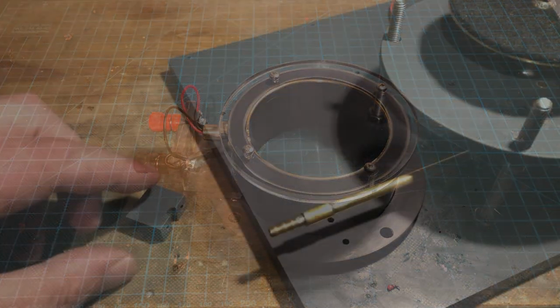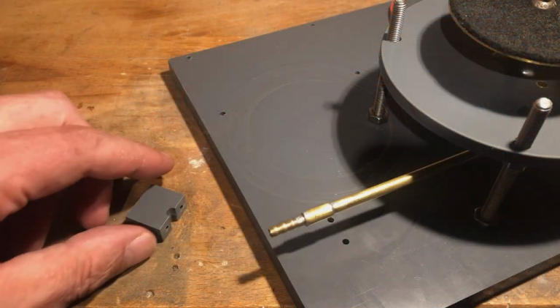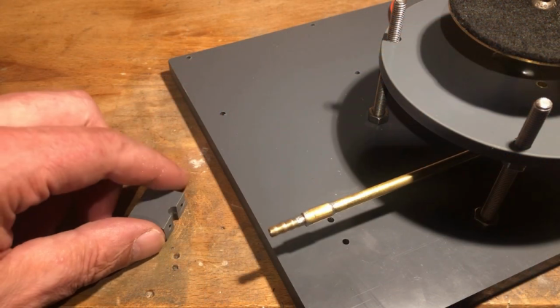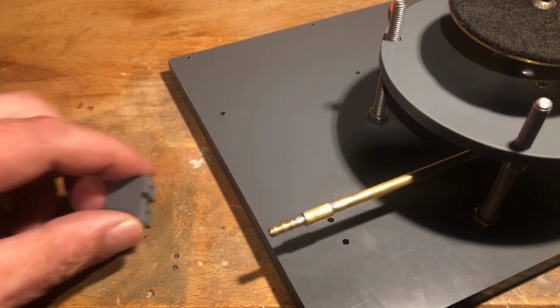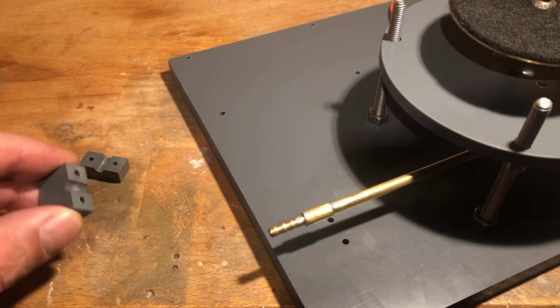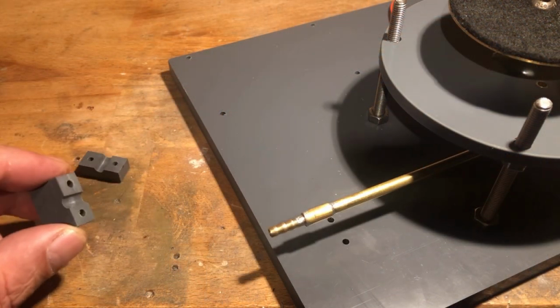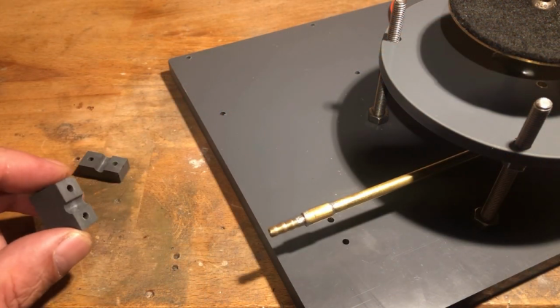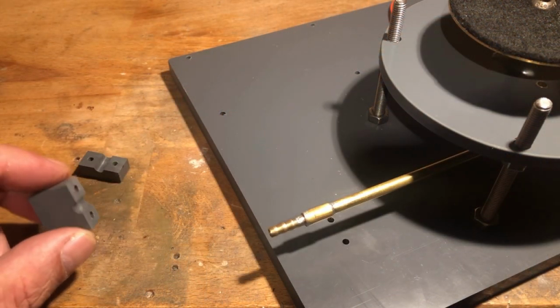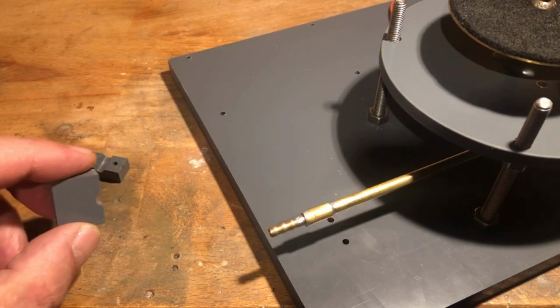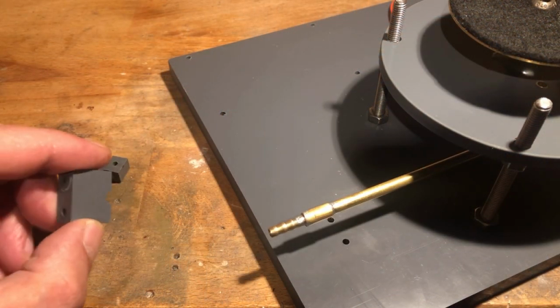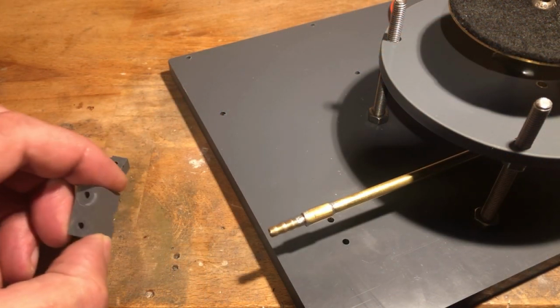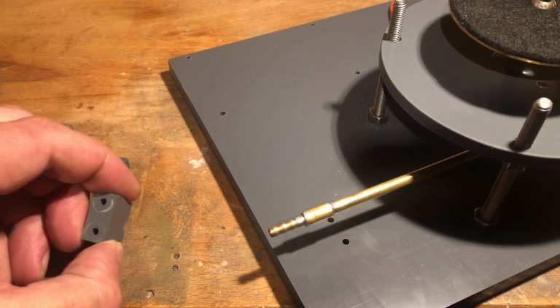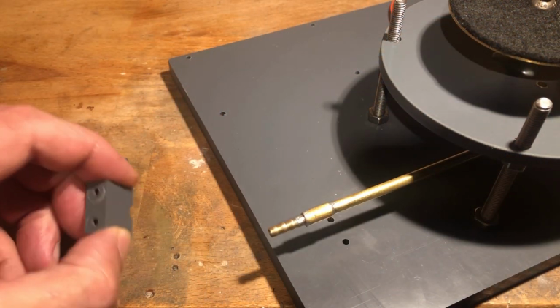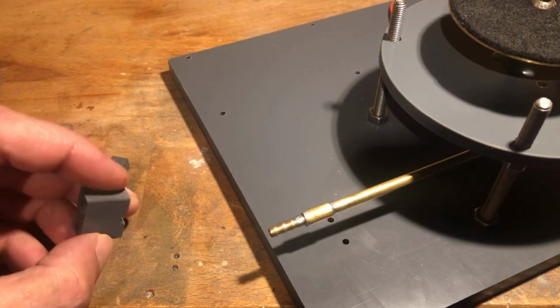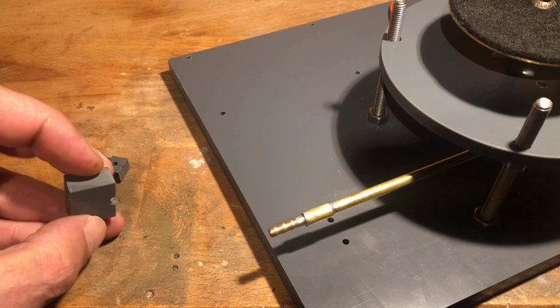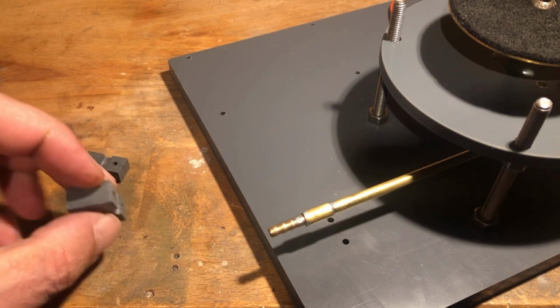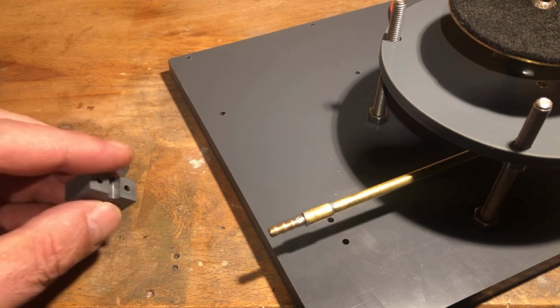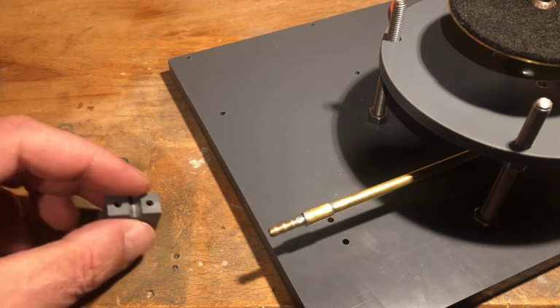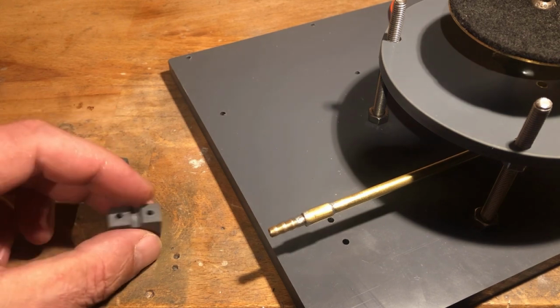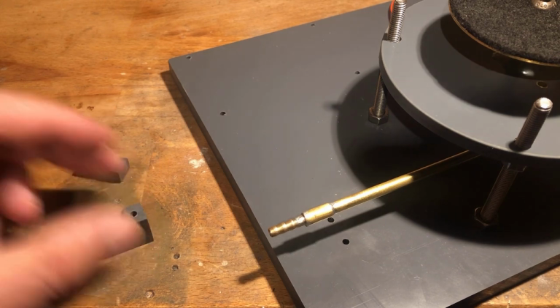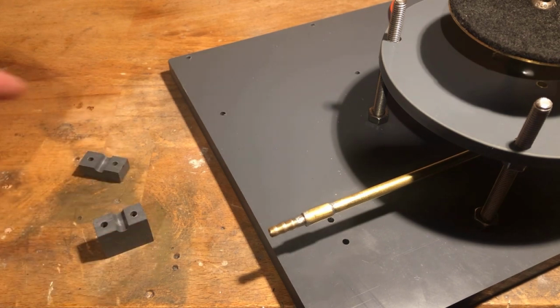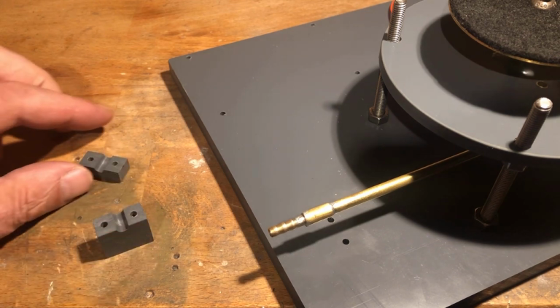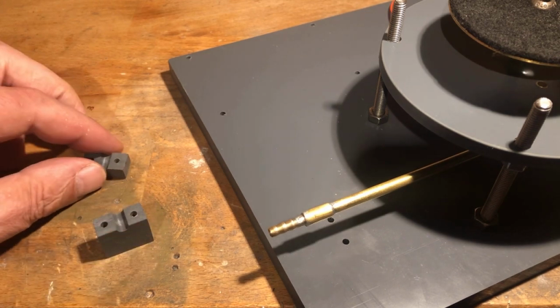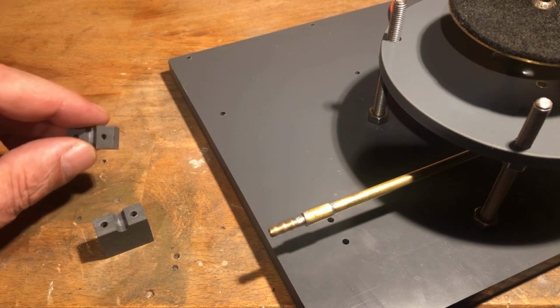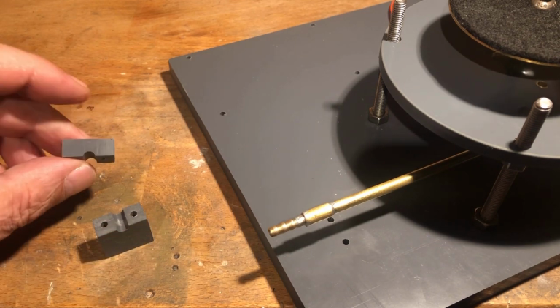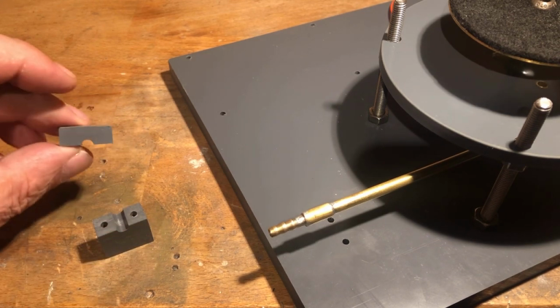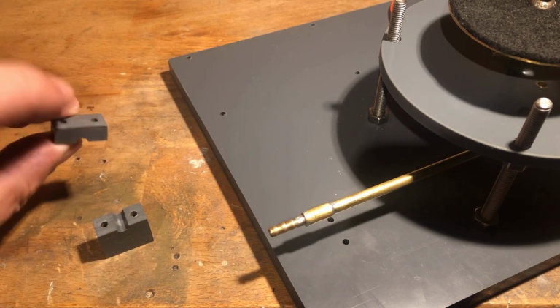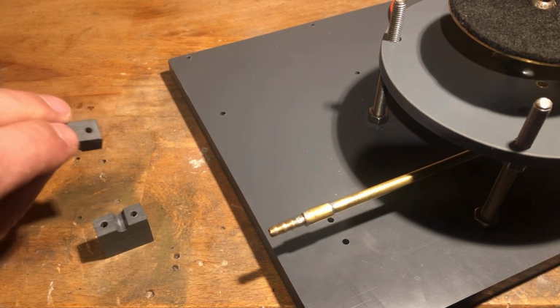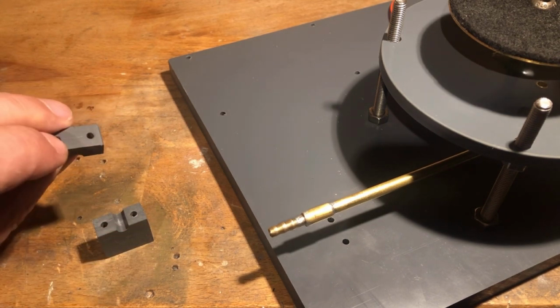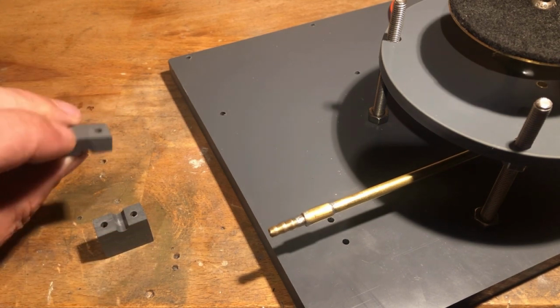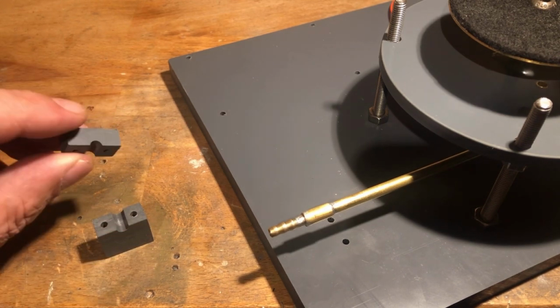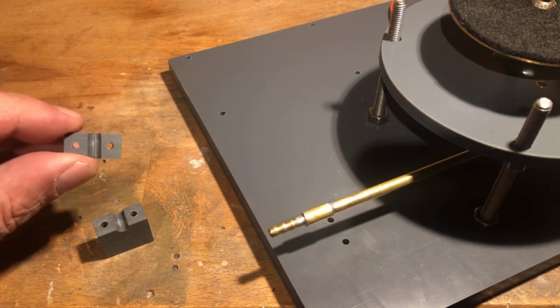I also made a holder for the suction tube from 10 mm PVC sheet and drilled the corresponding holes into the base plate.